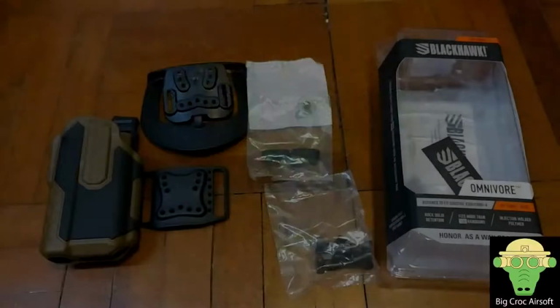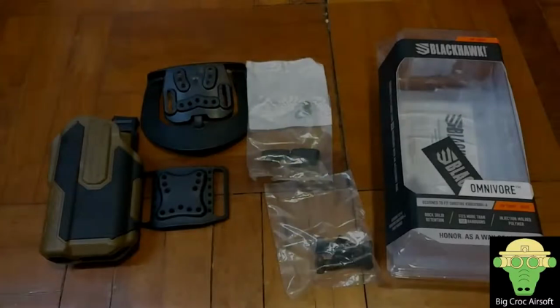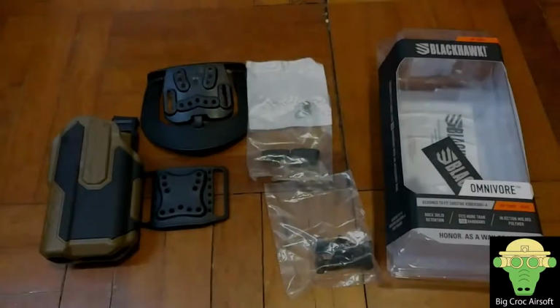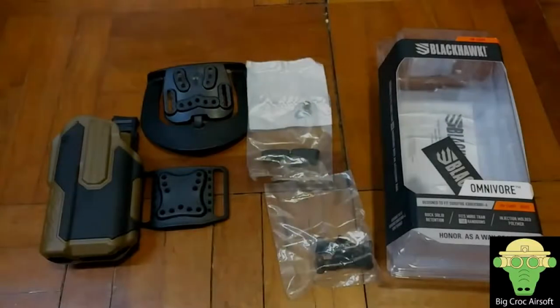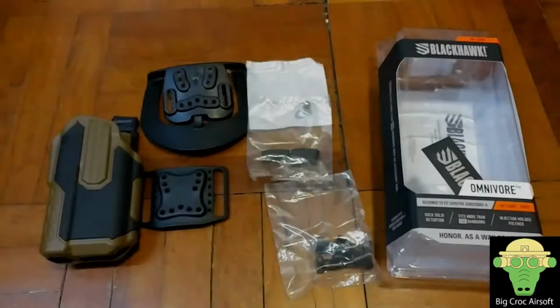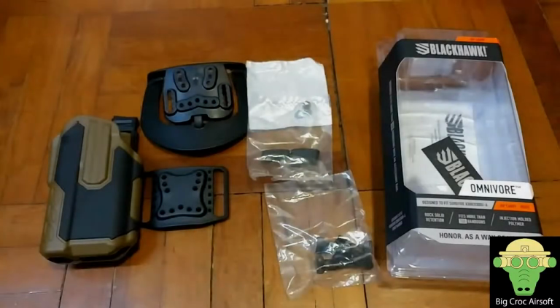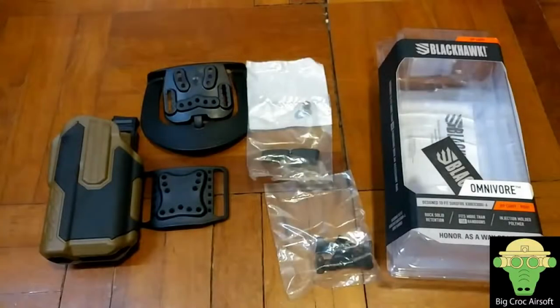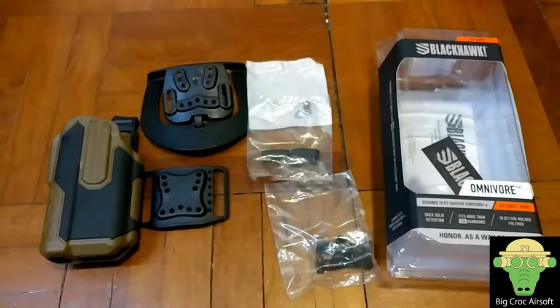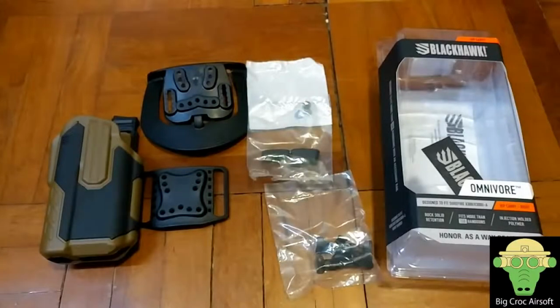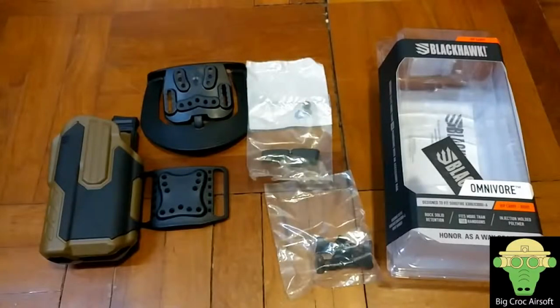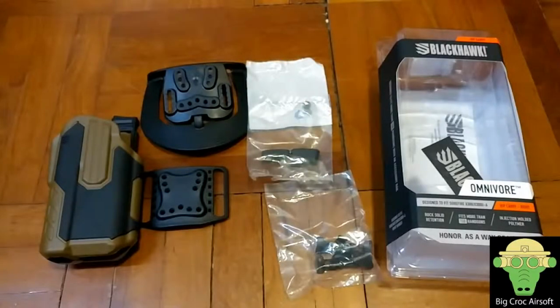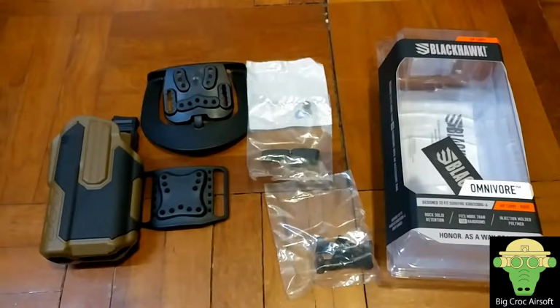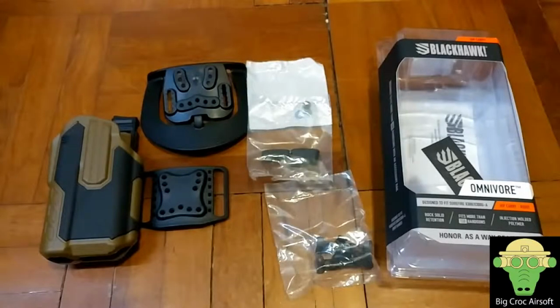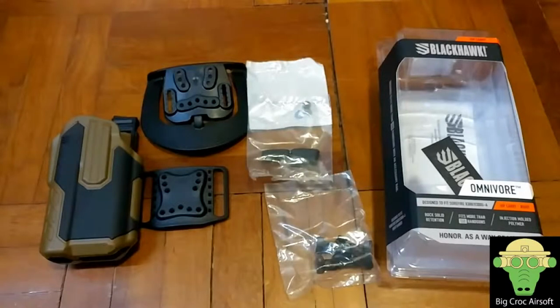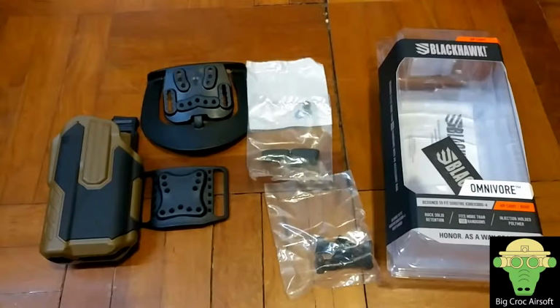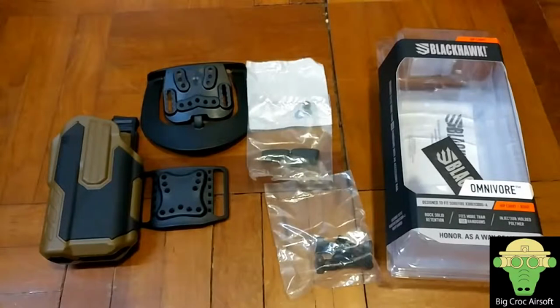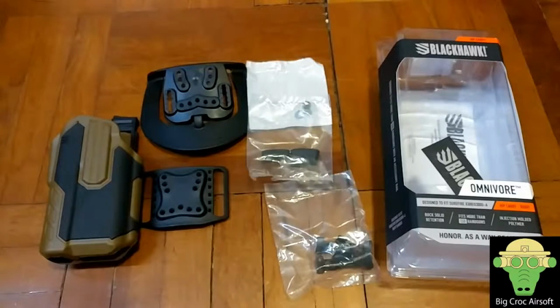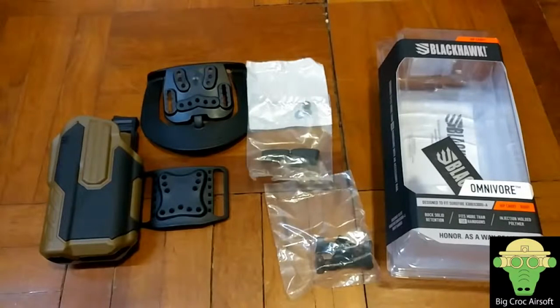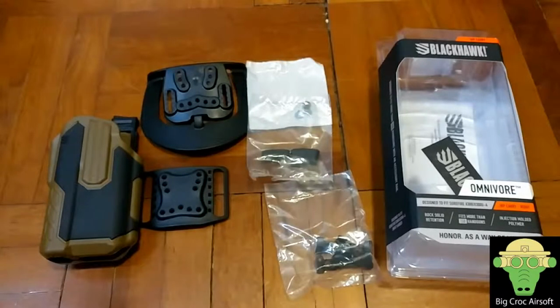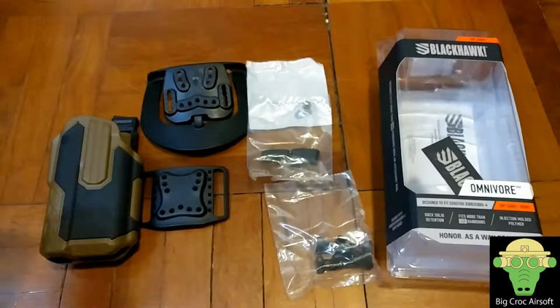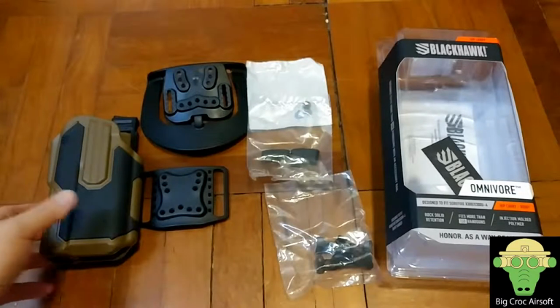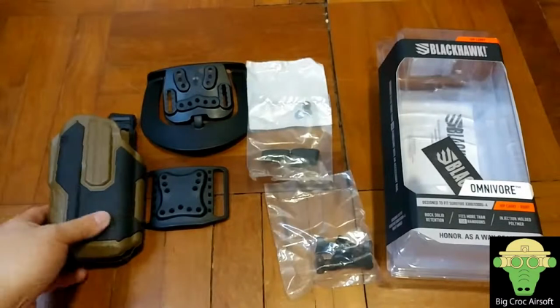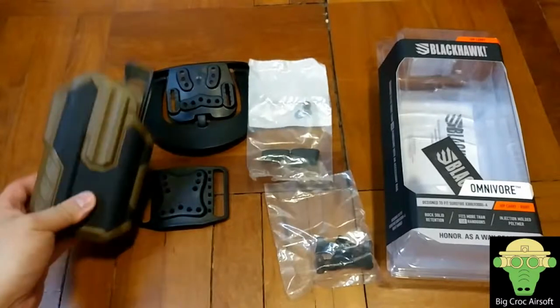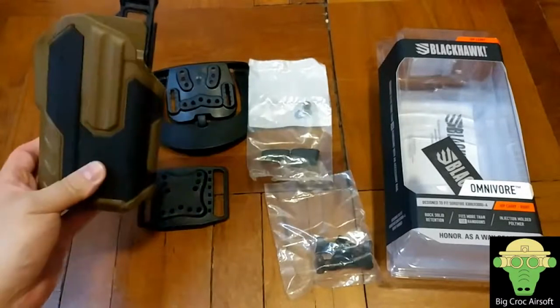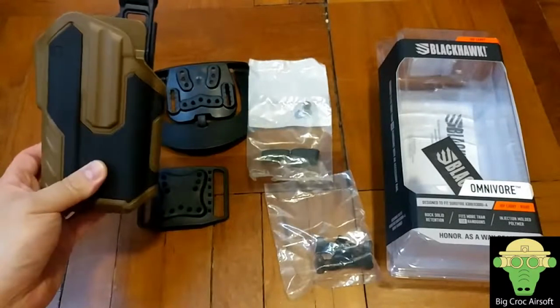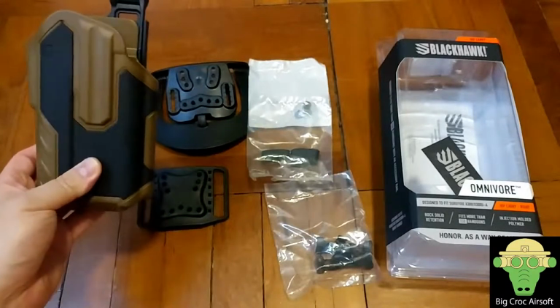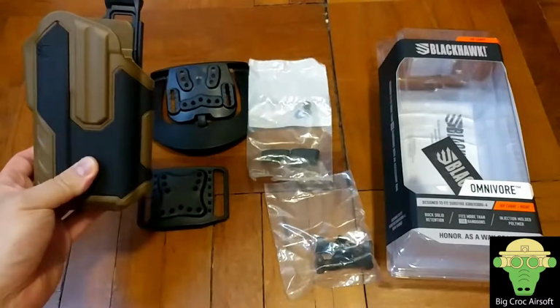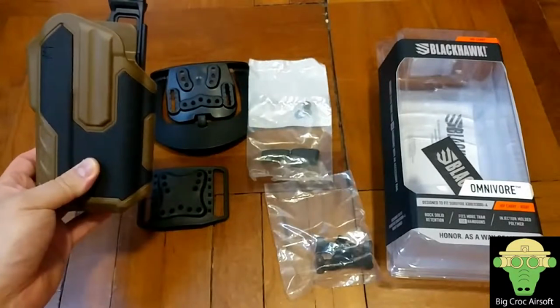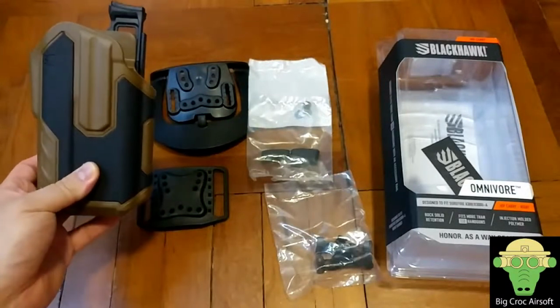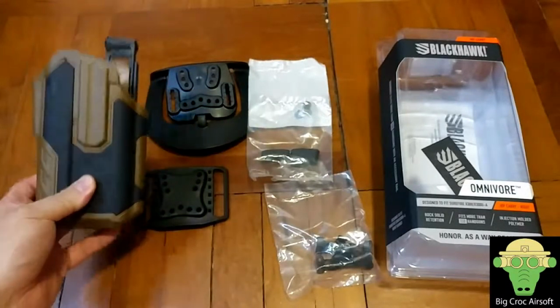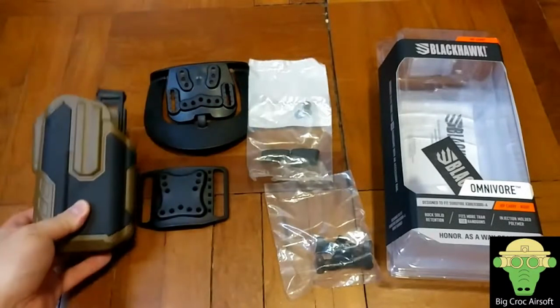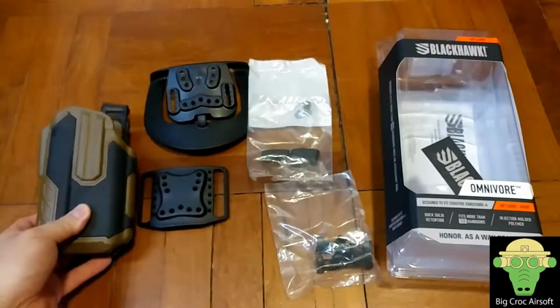Hey guys from TheBigCore SF. So in today's video, we'll be looking at the Blackhawk X300 Universal Holster.